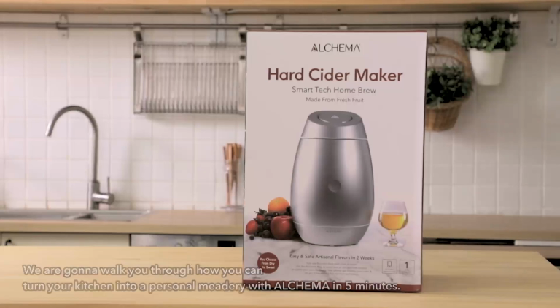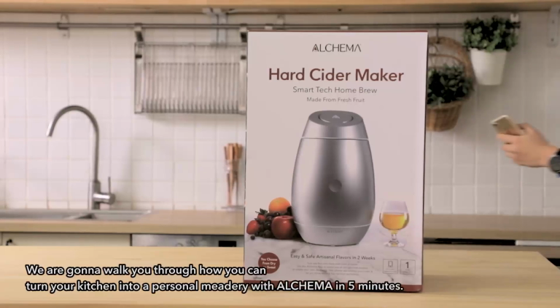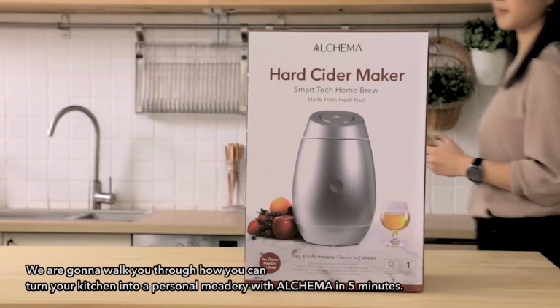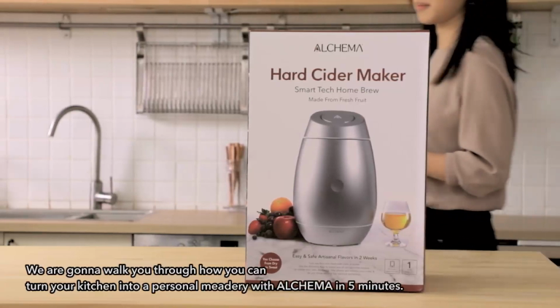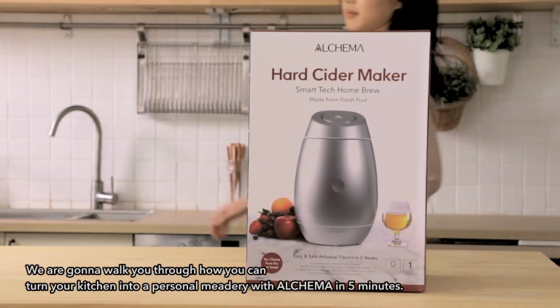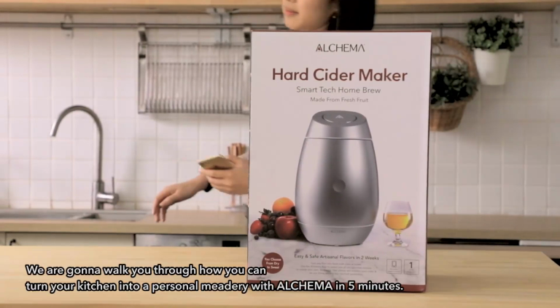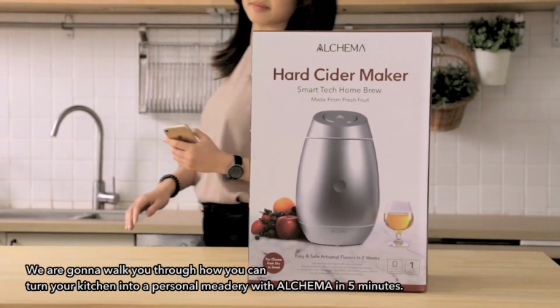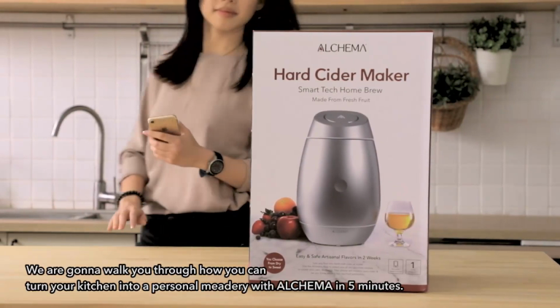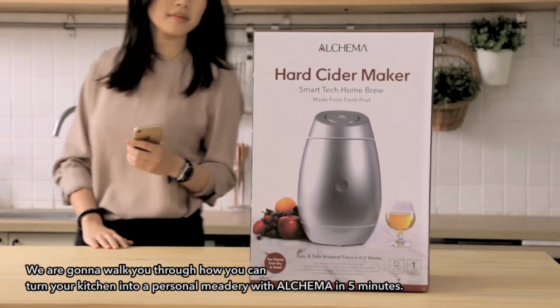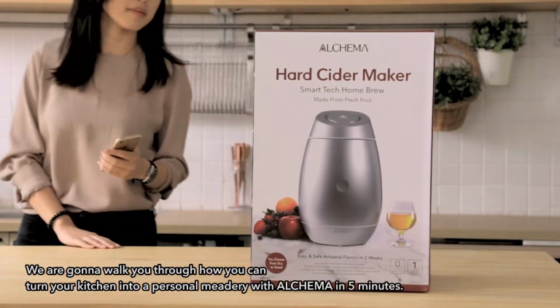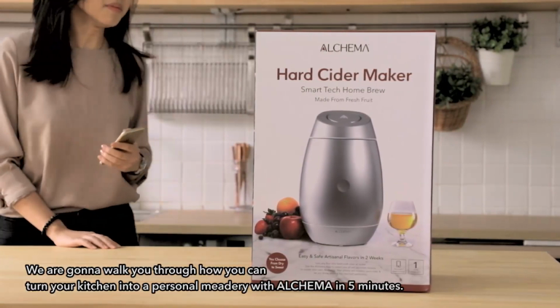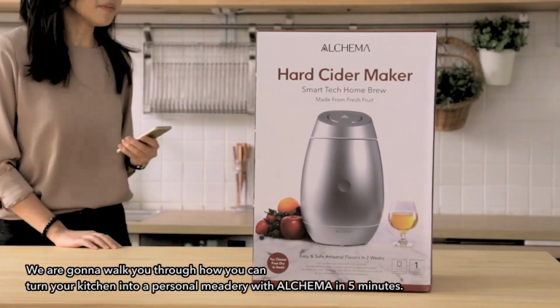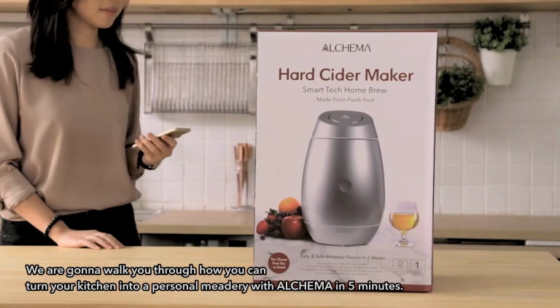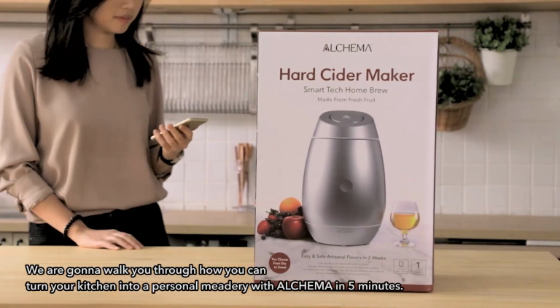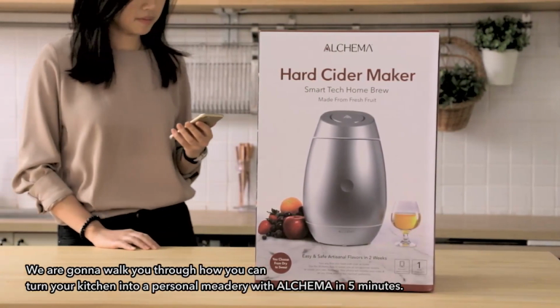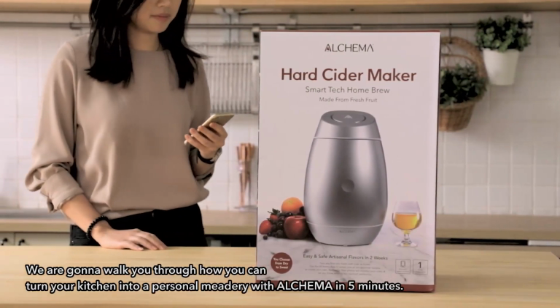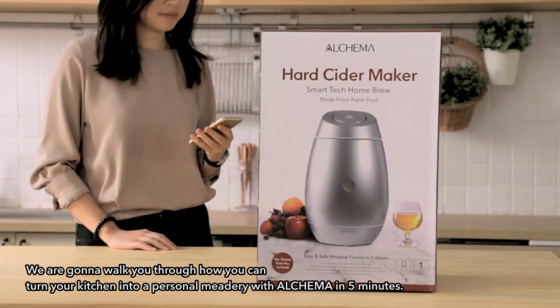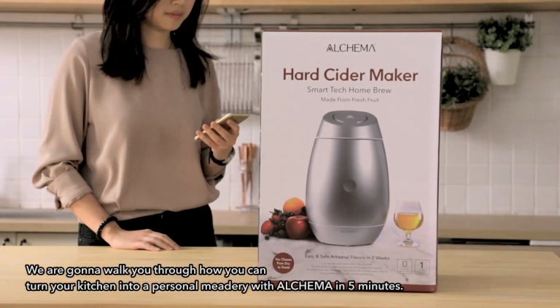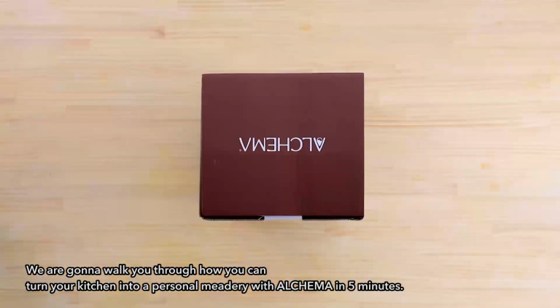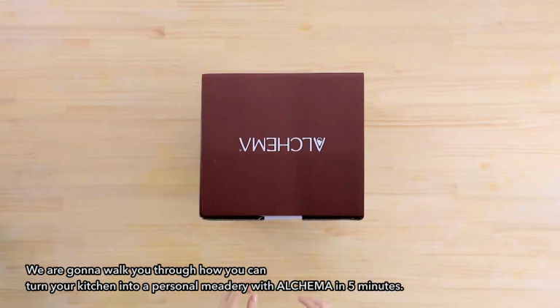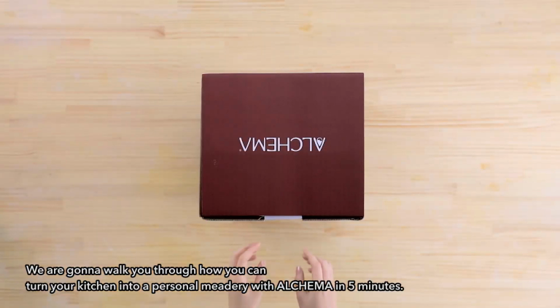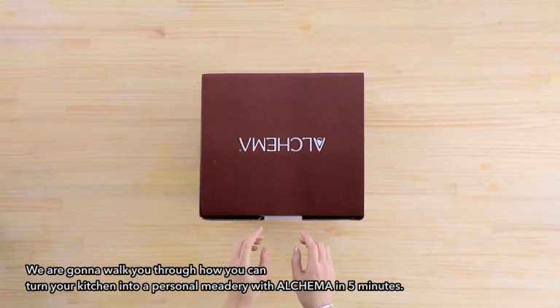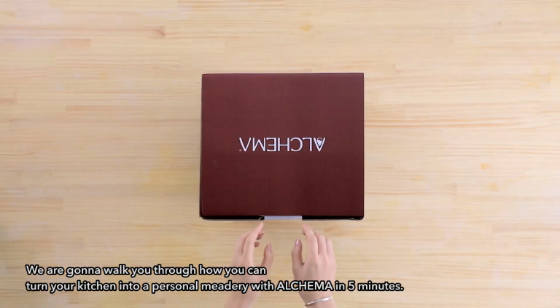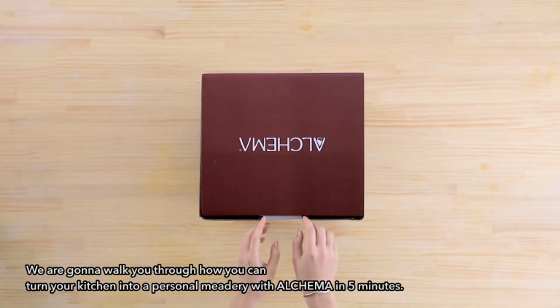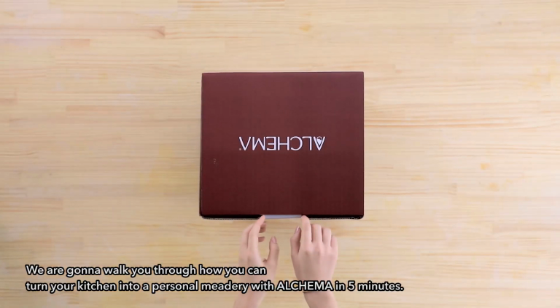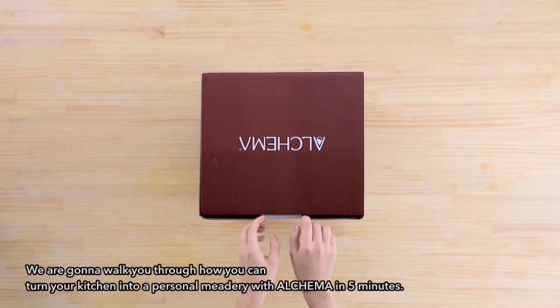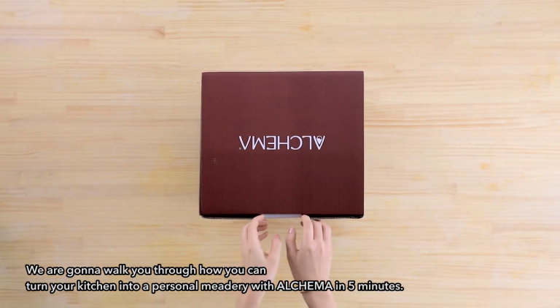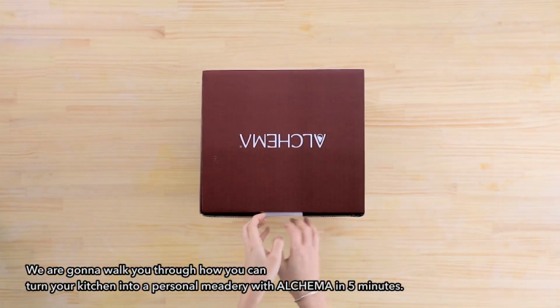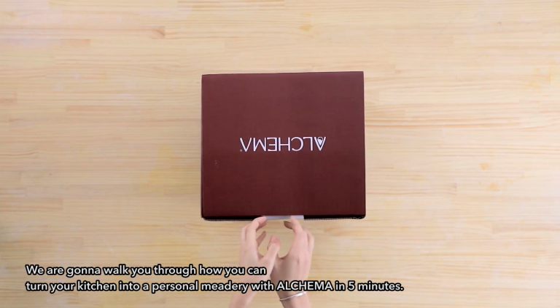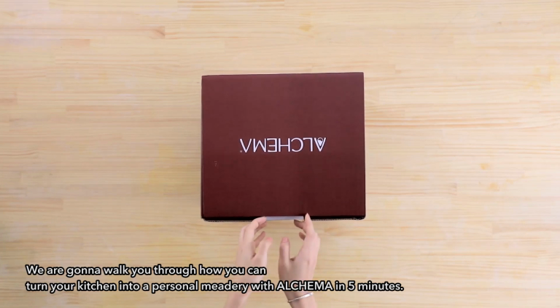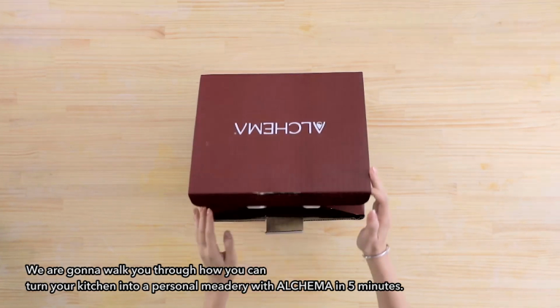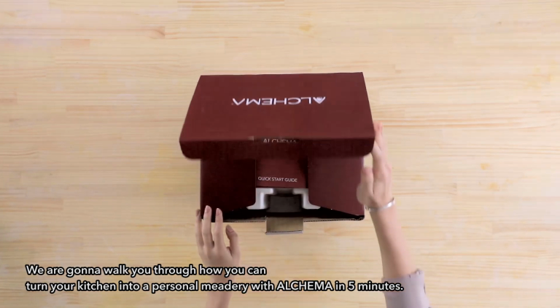Hi there! We're going to walk you through how you can turn your kitchen into a personal meadery with Alkama in five minutes.